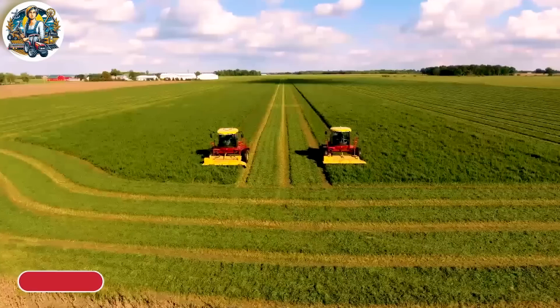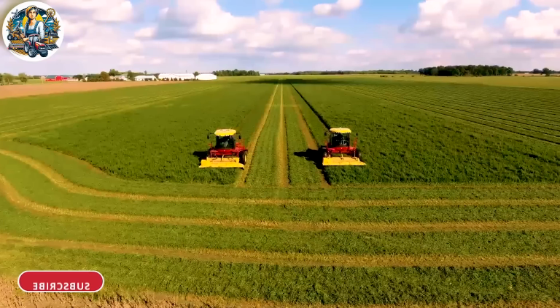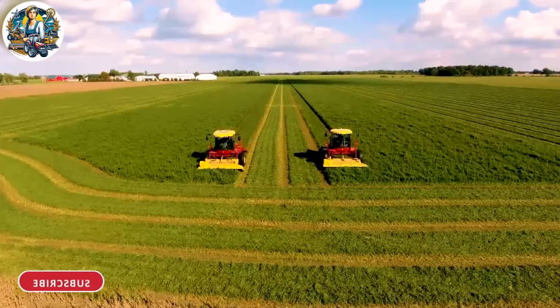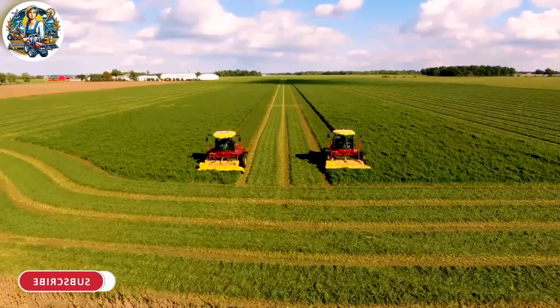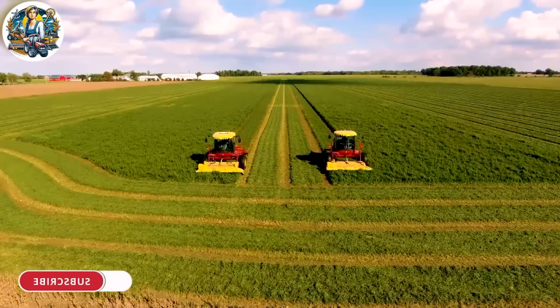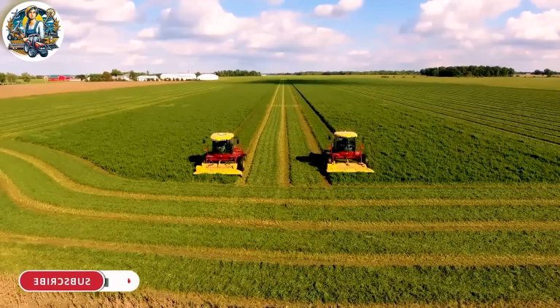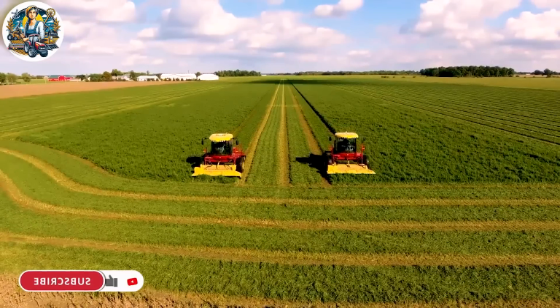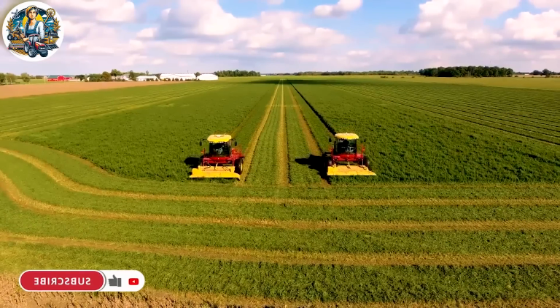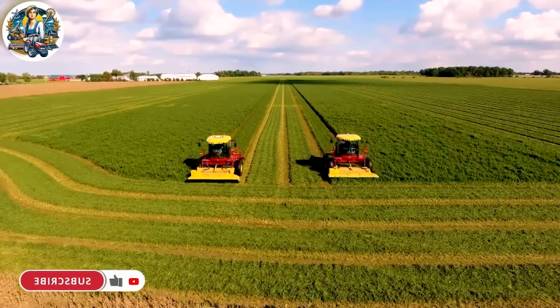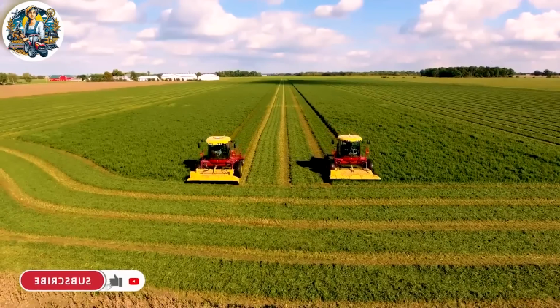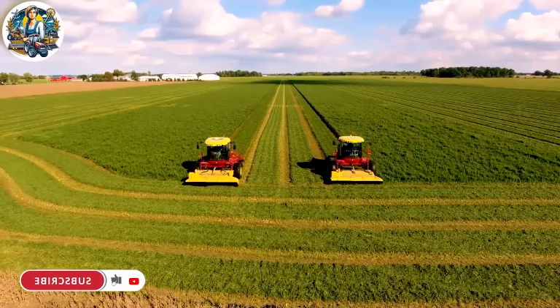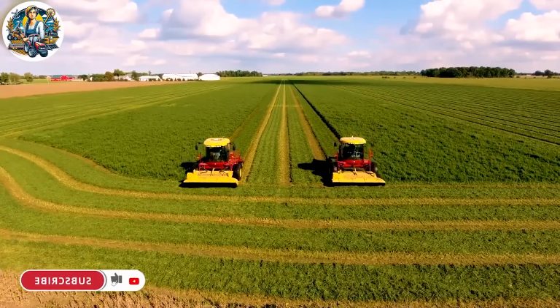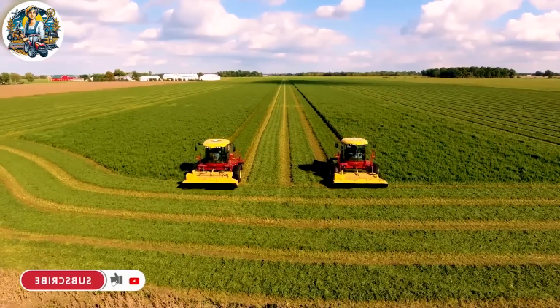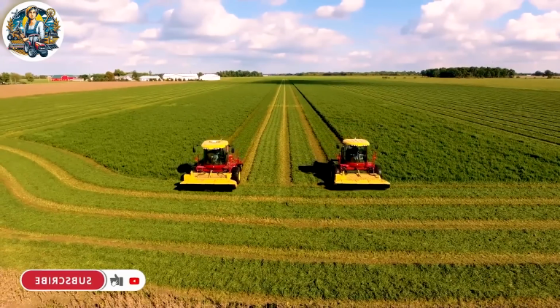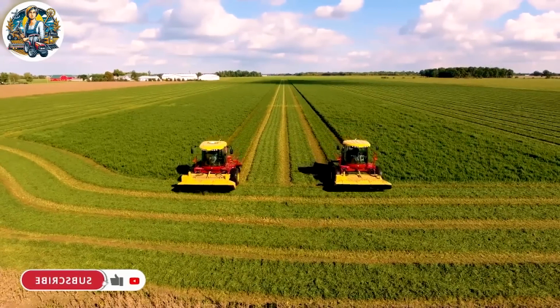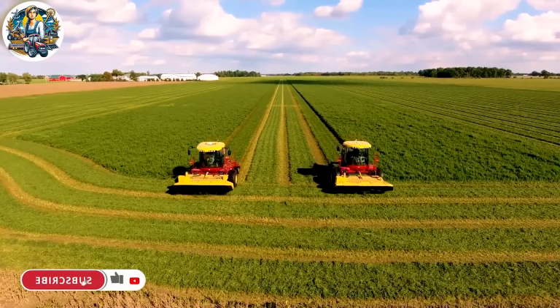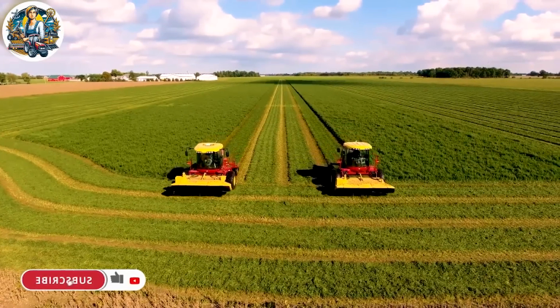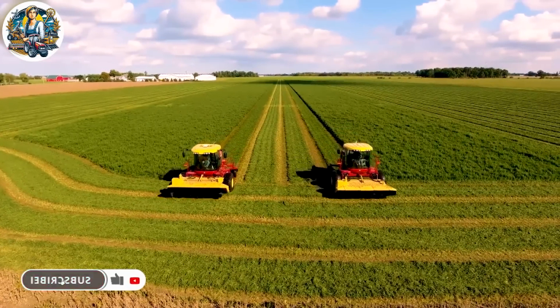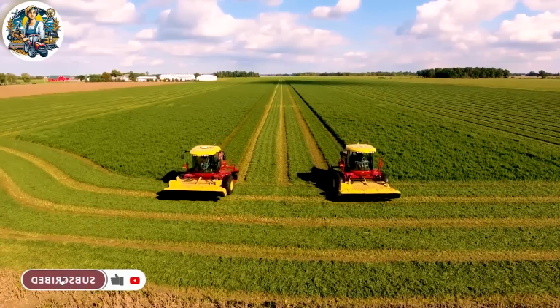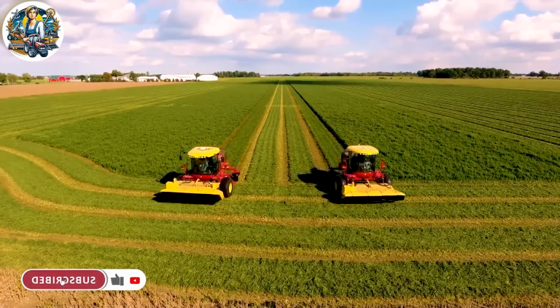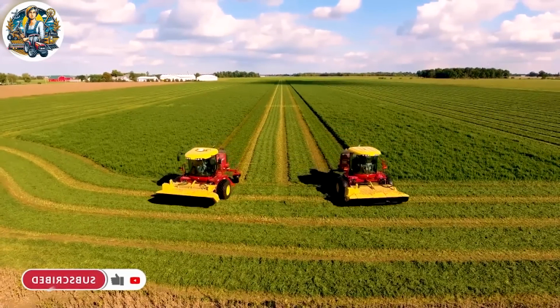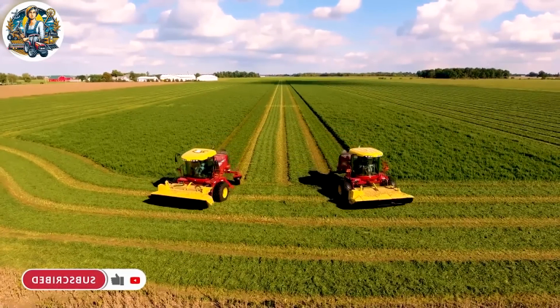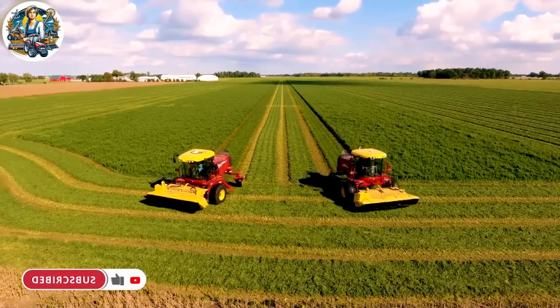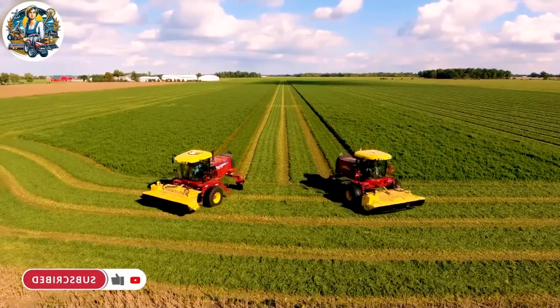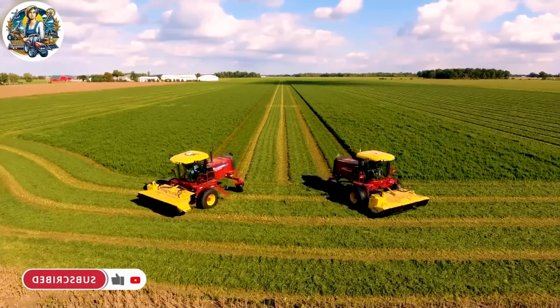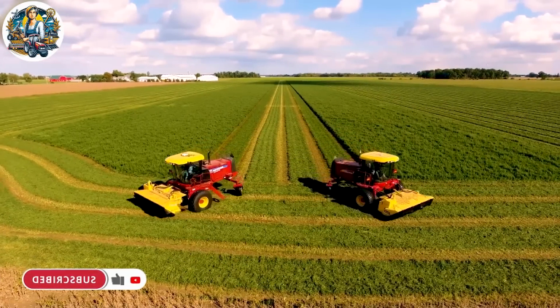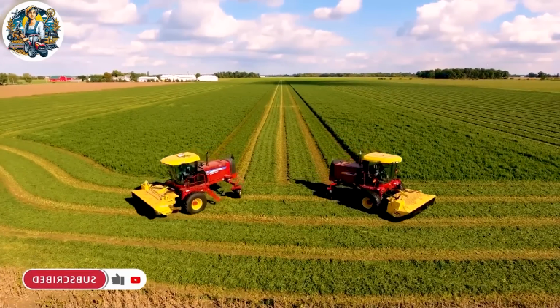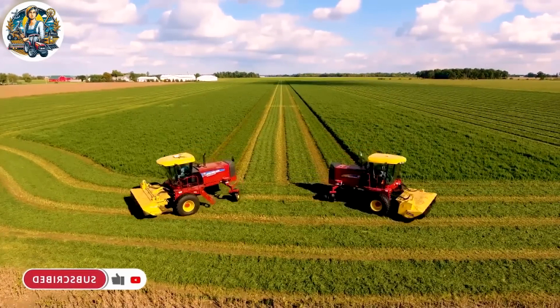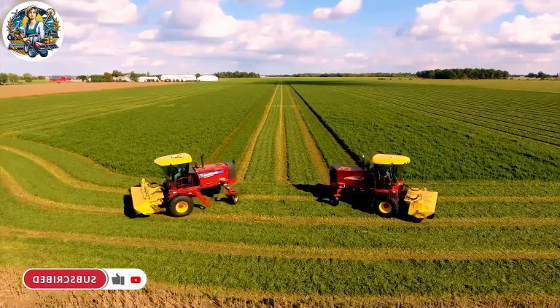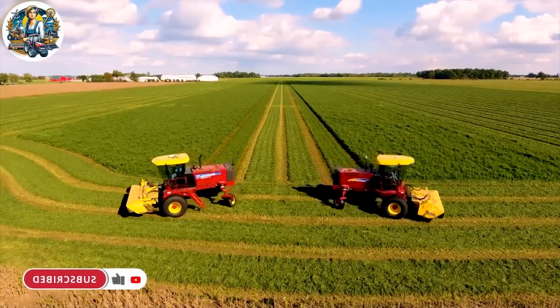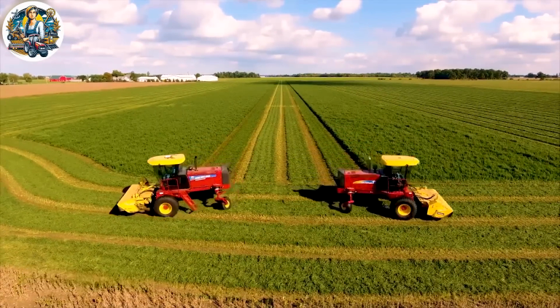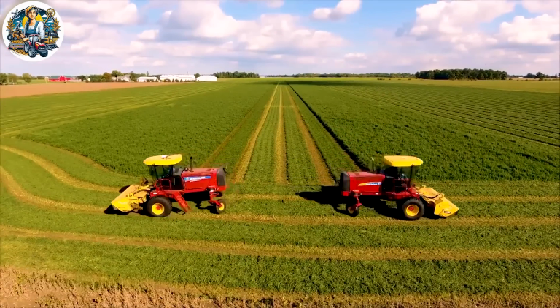Cutting dry grass to form small square bales is a crucial step in the process of harvesting green forage.